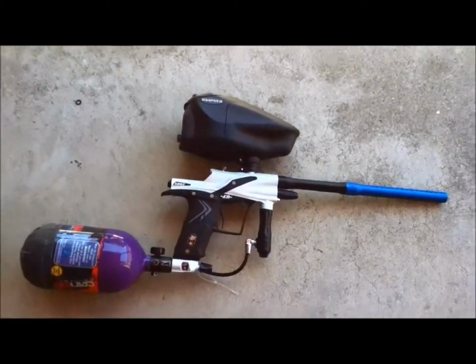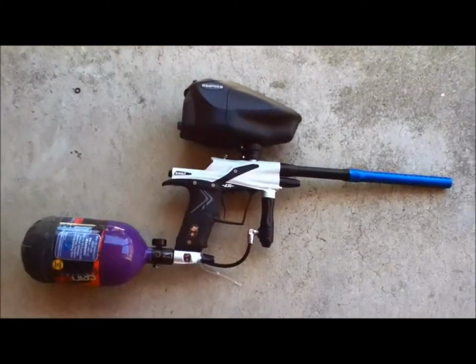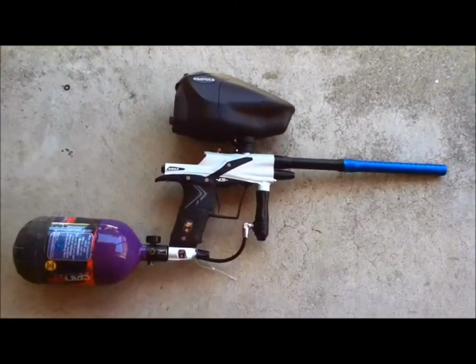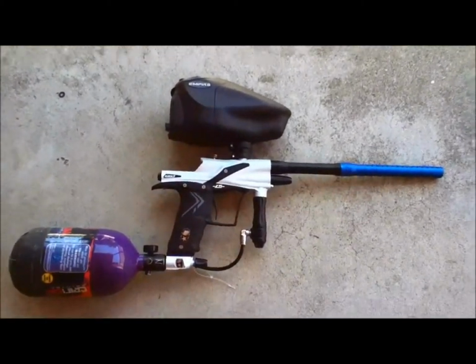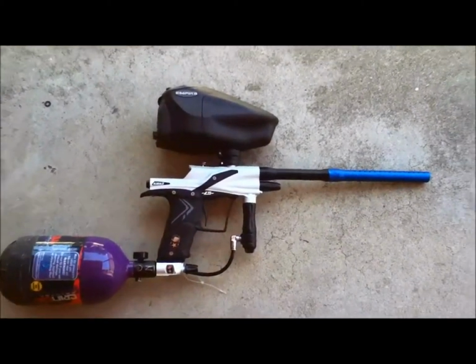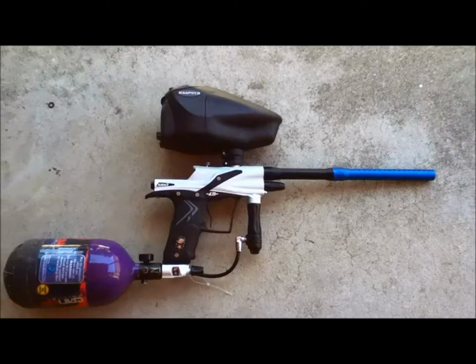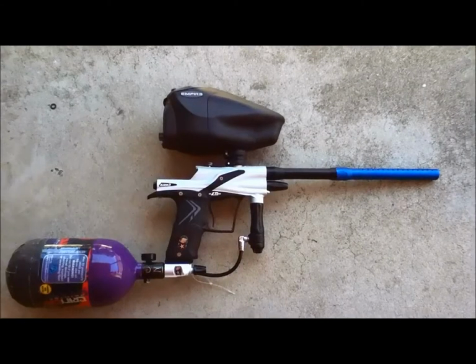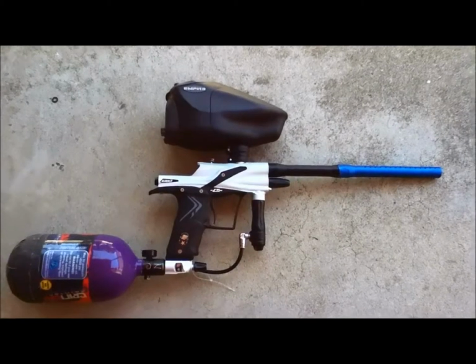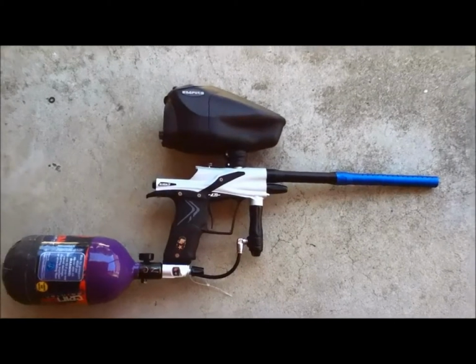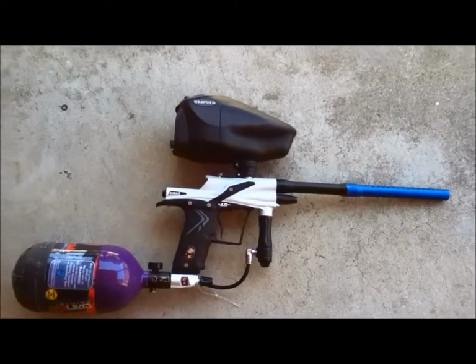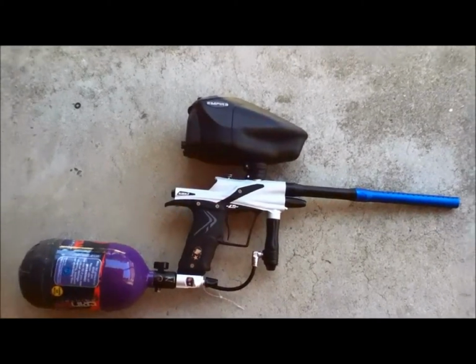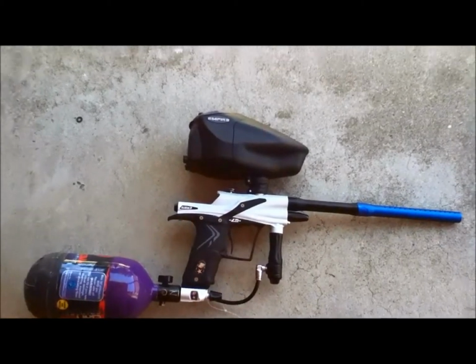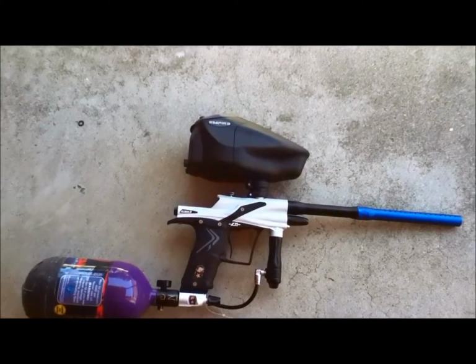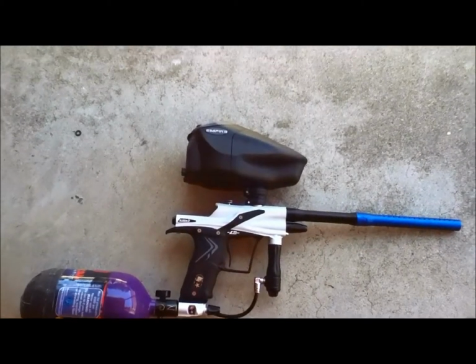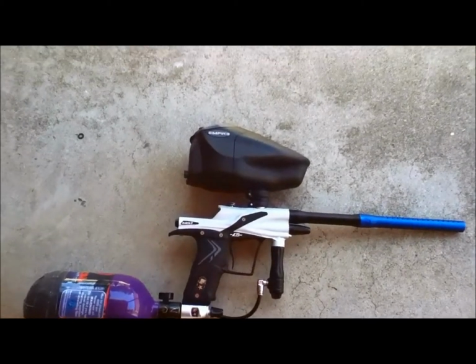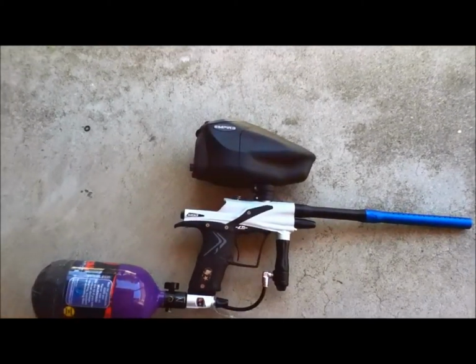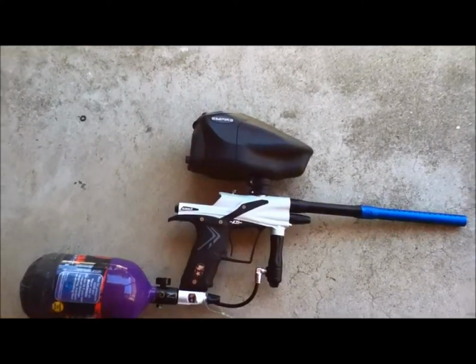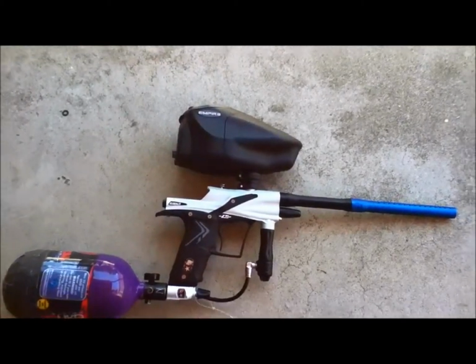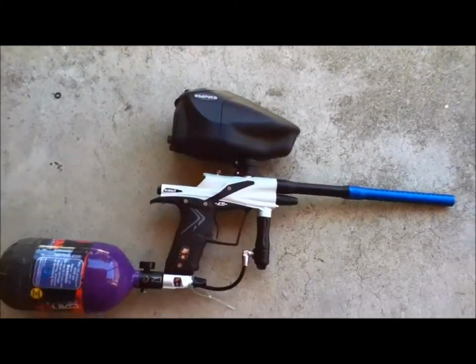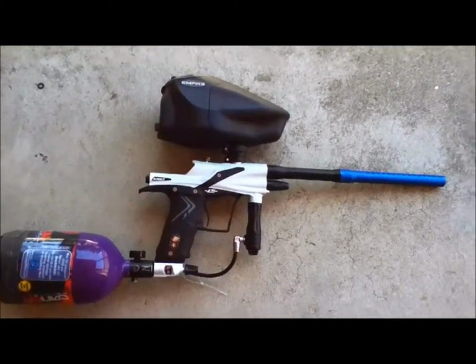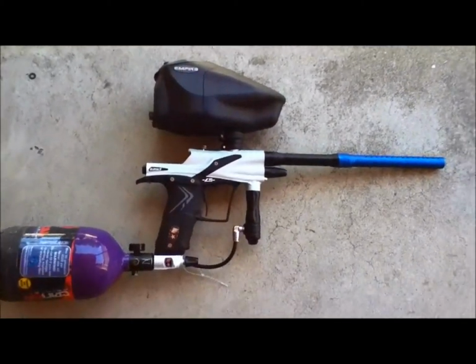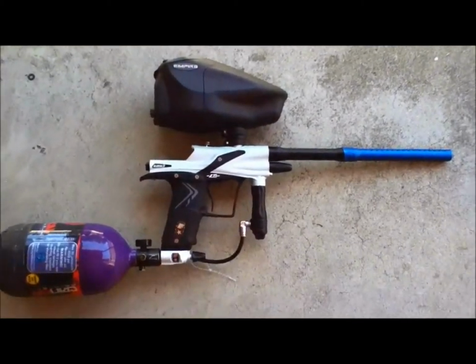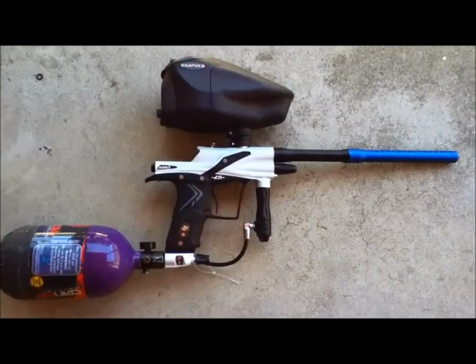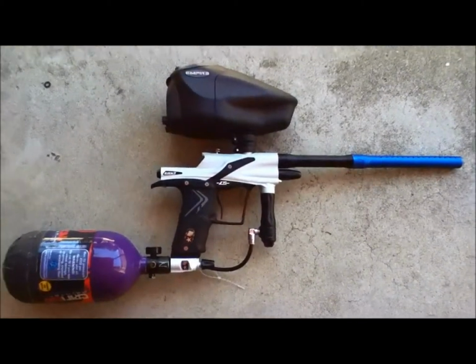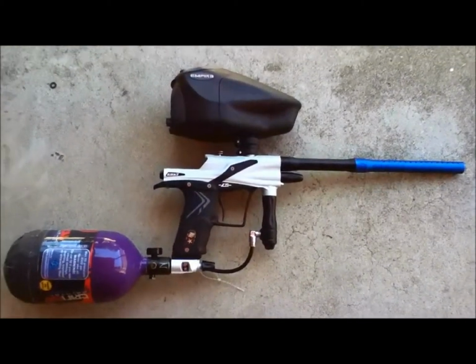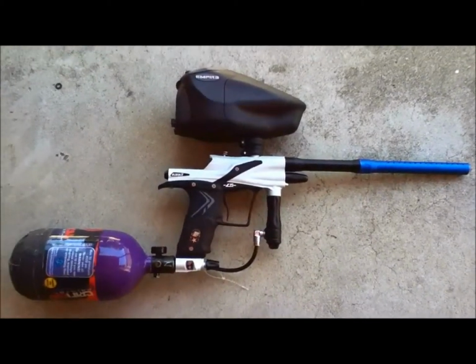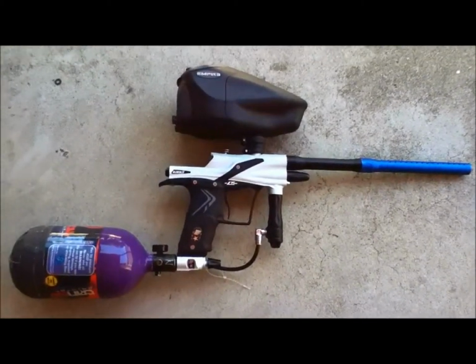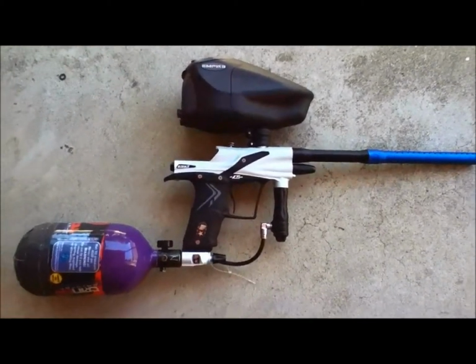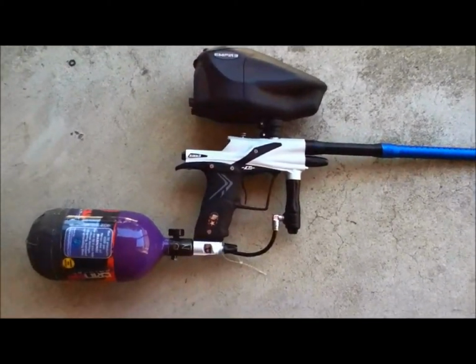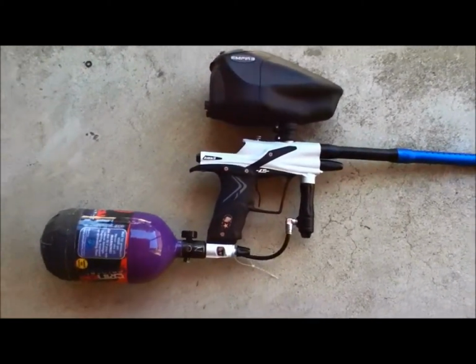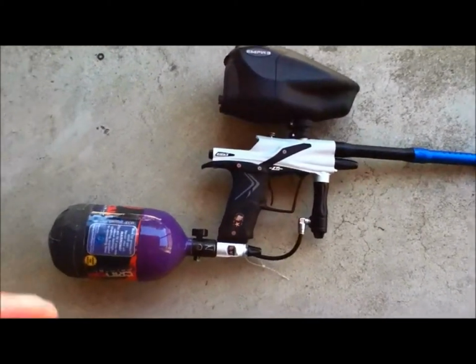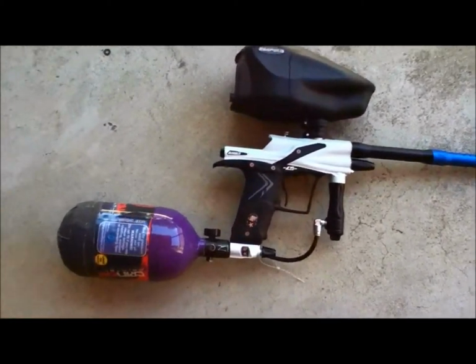I haven't got the tick kicked yet, but that's not really important because I can shoot paint no problem.